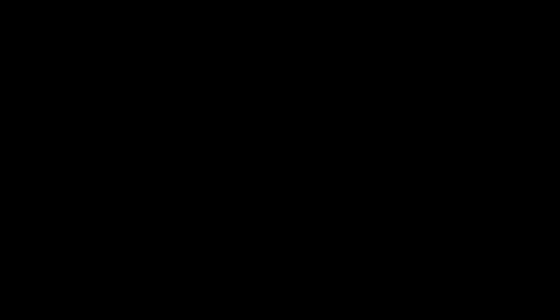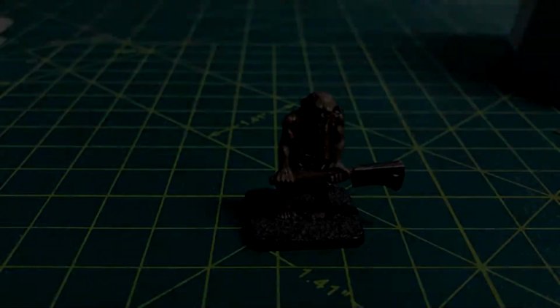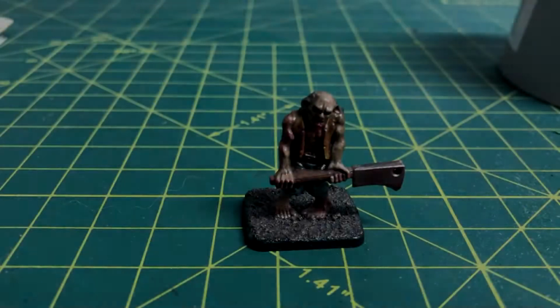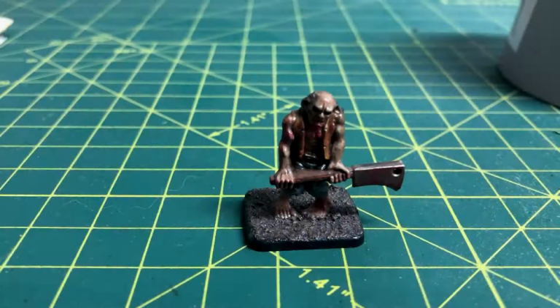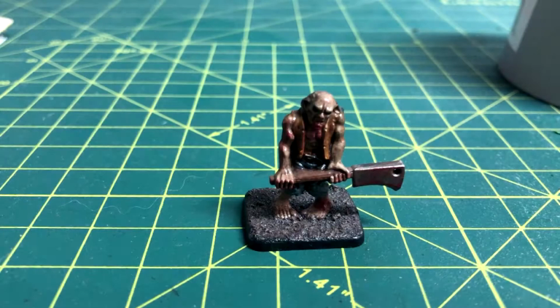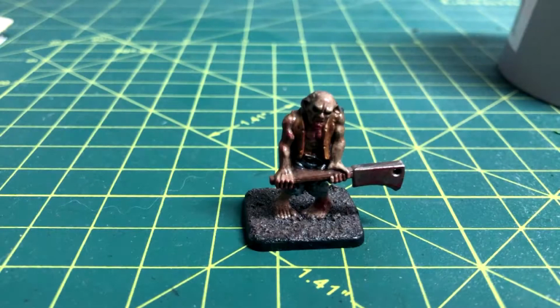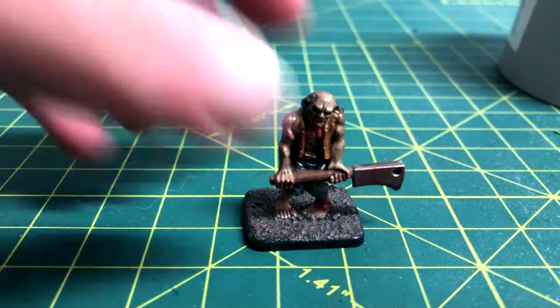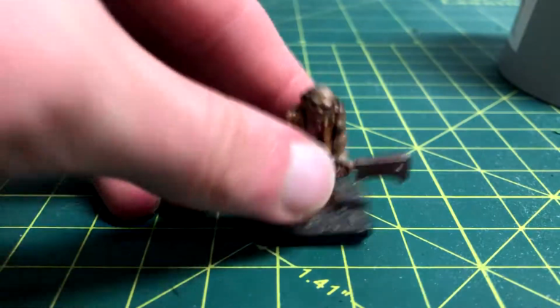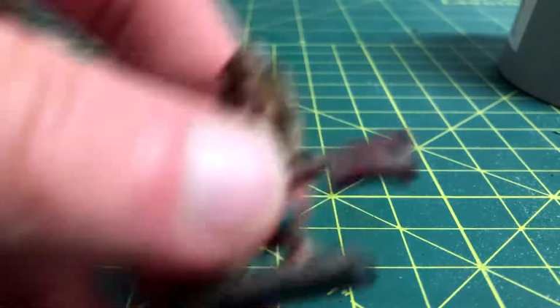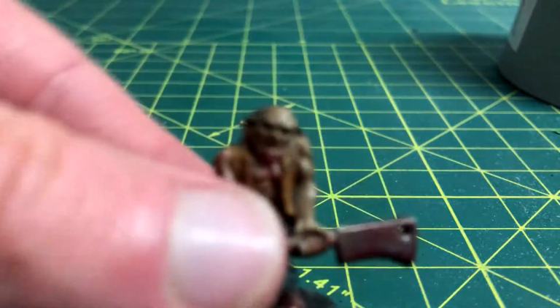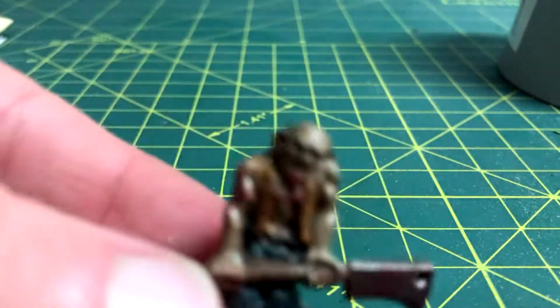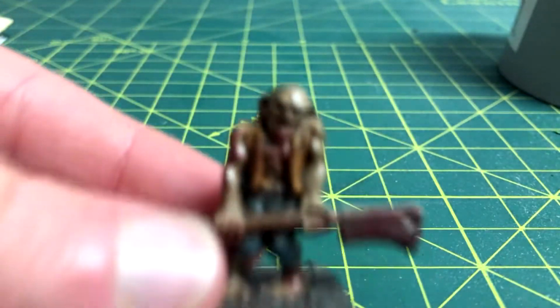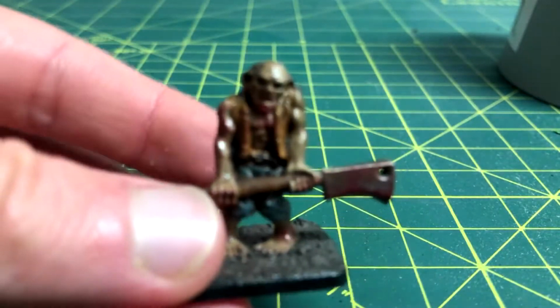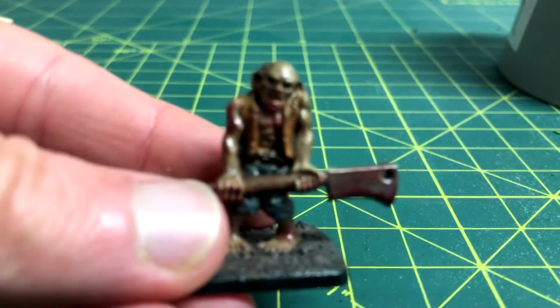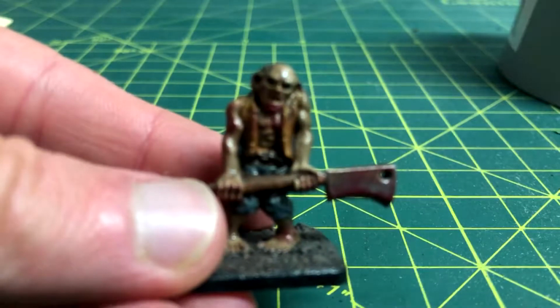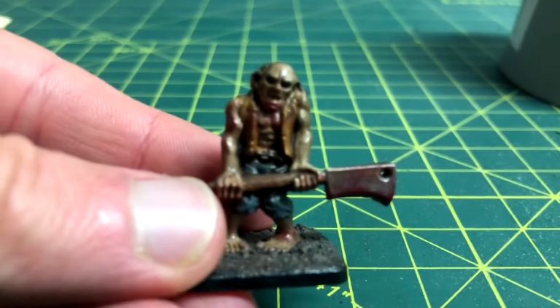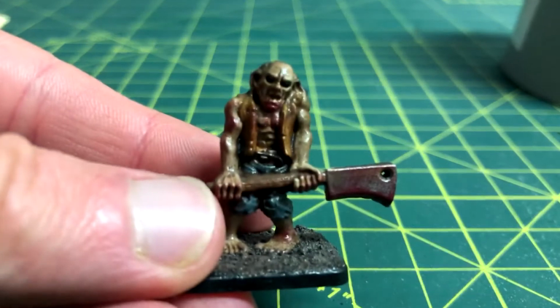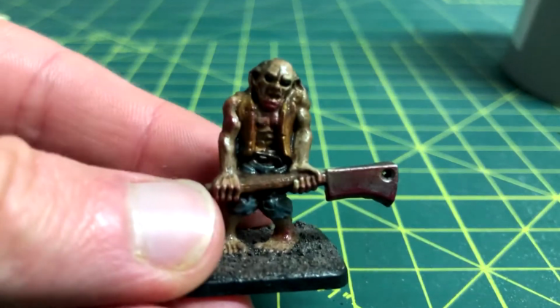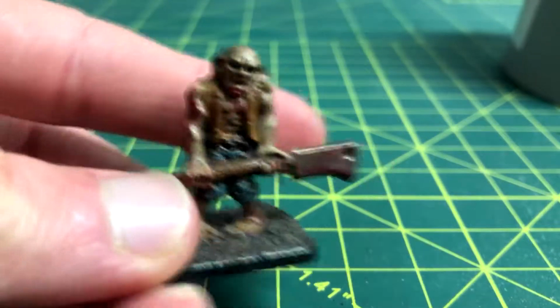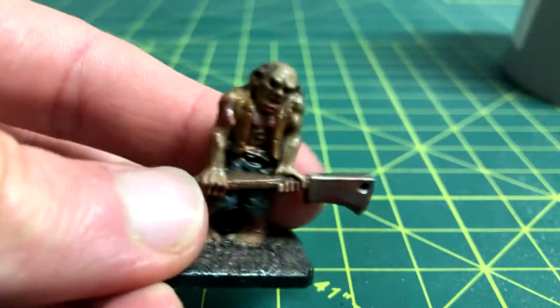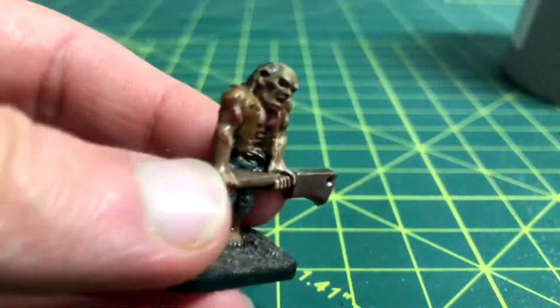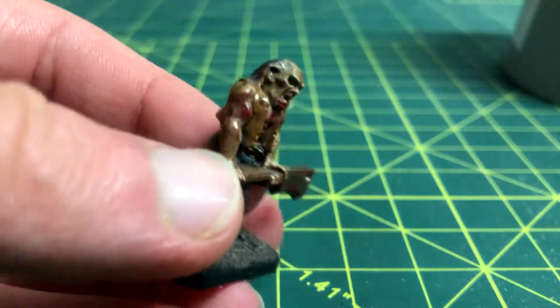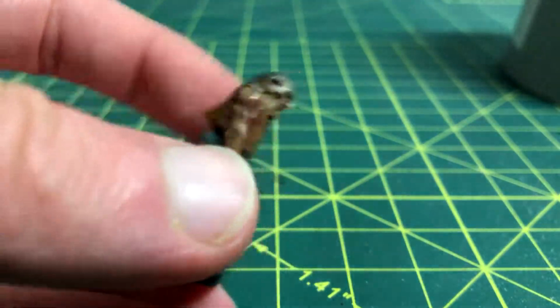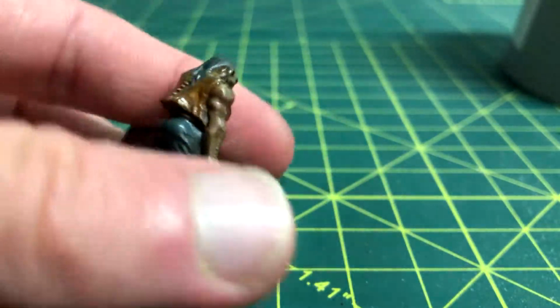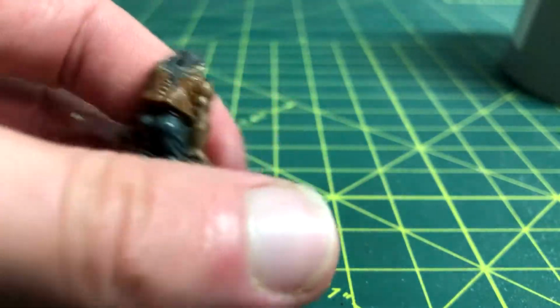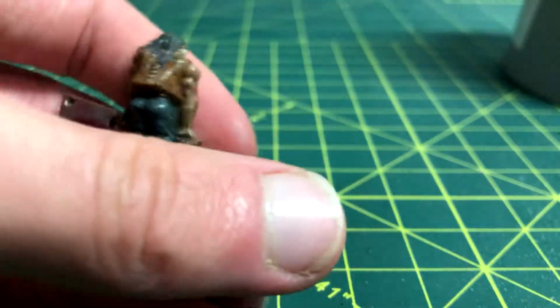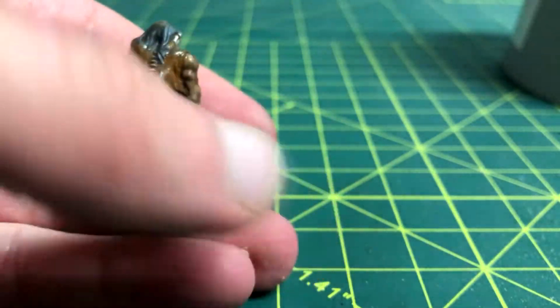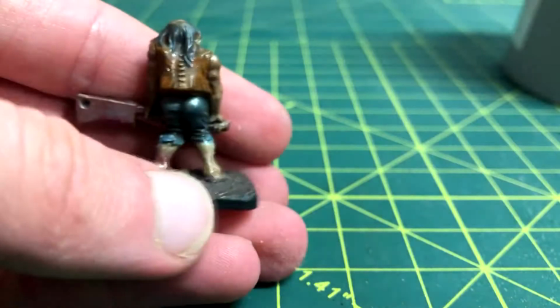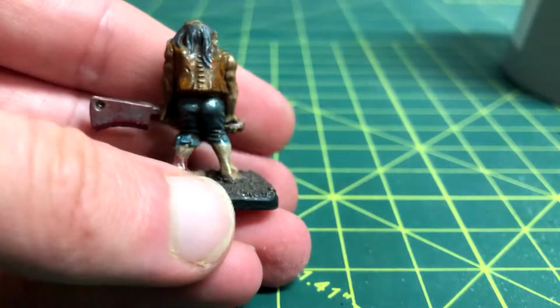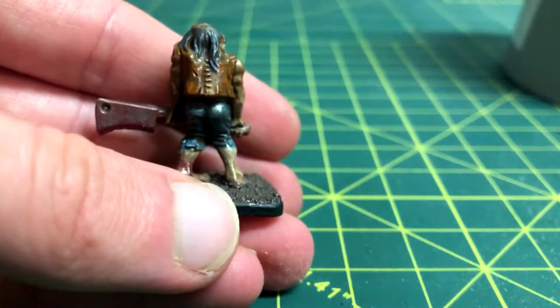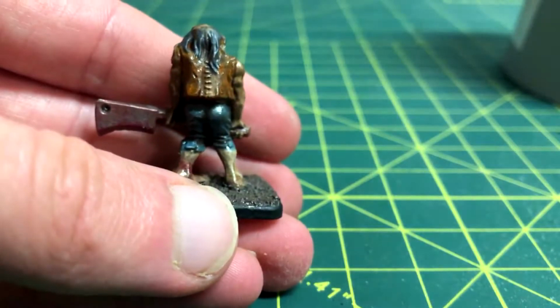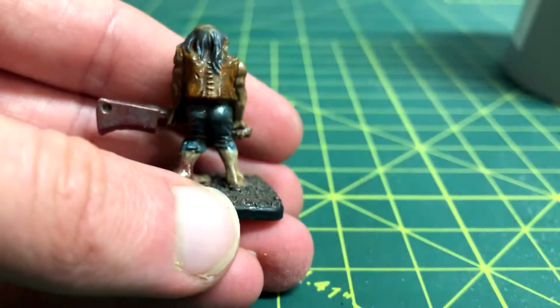In this video, I'll be showing you how to paint zombies for Warhammer, D&D, or other tabletop games like Zombicide.